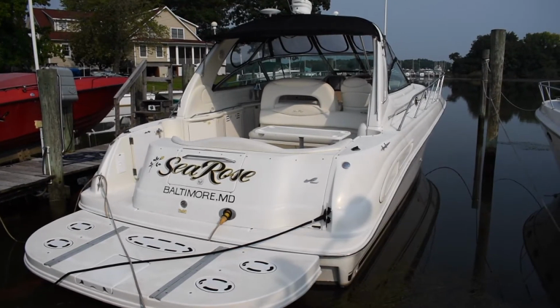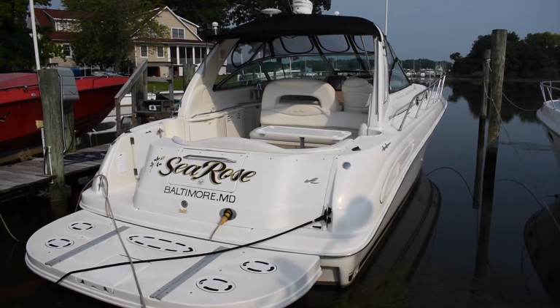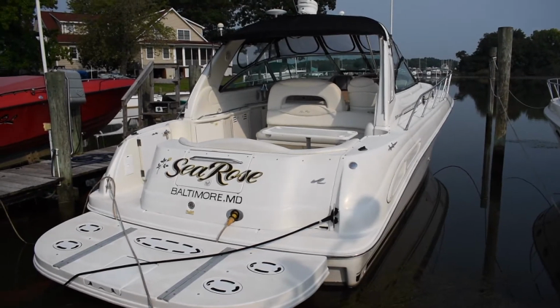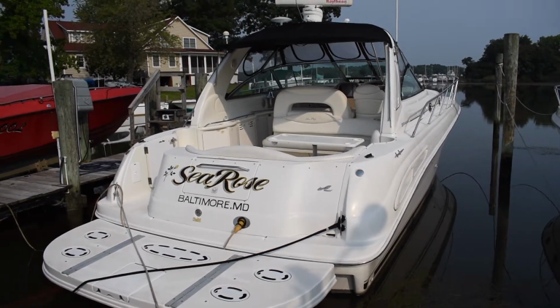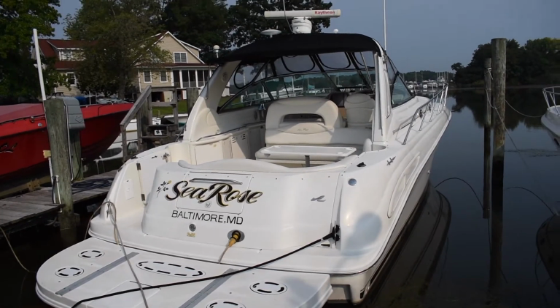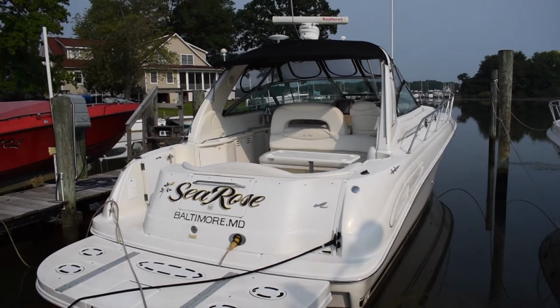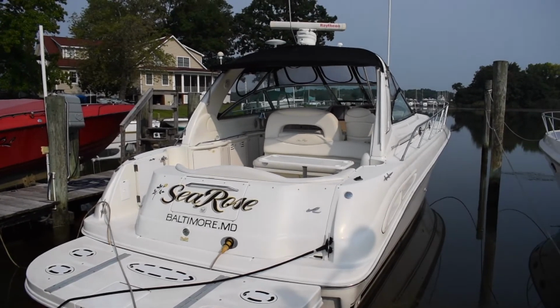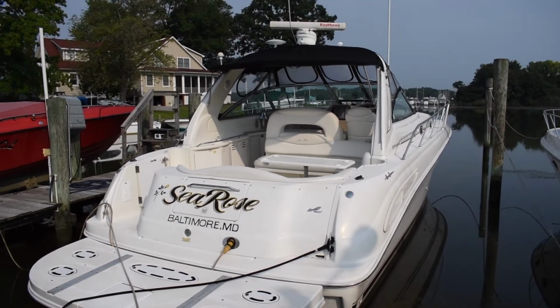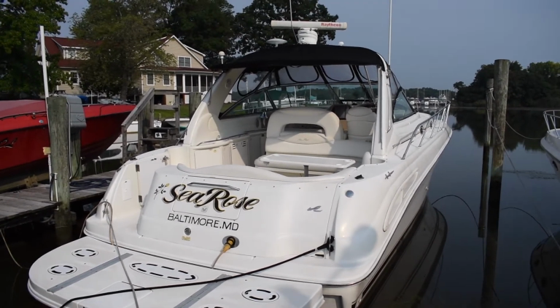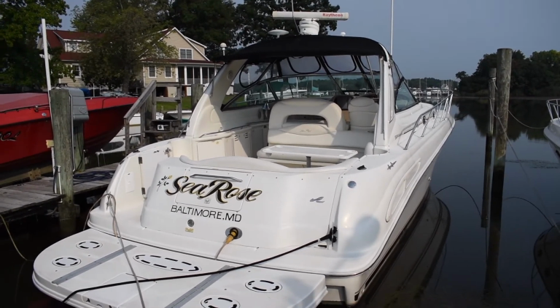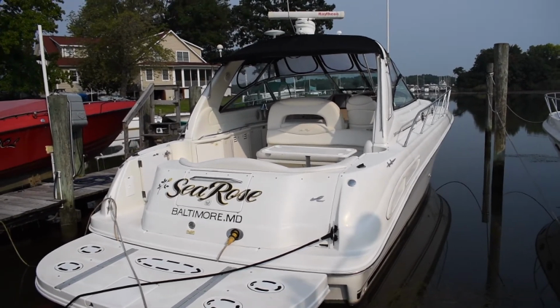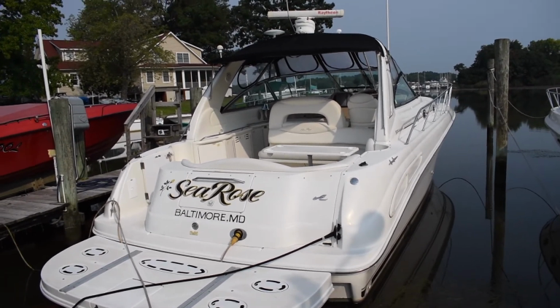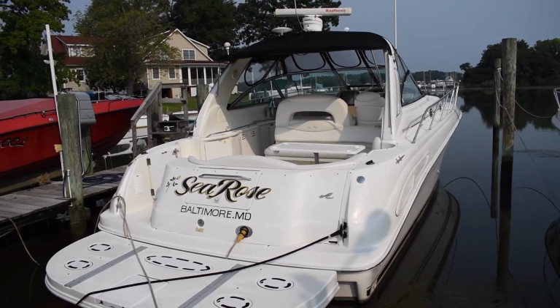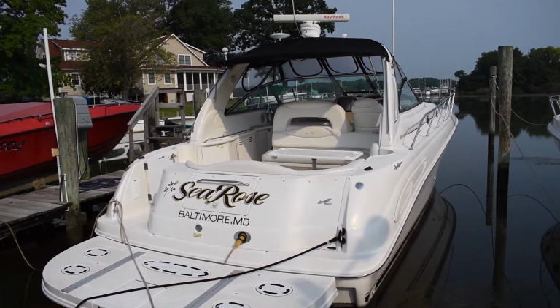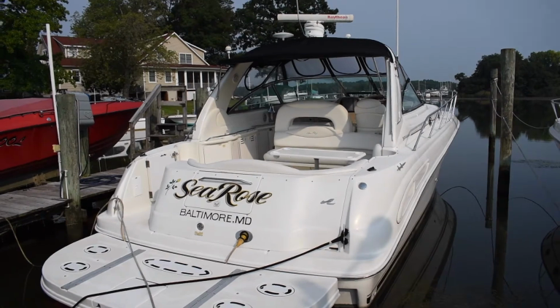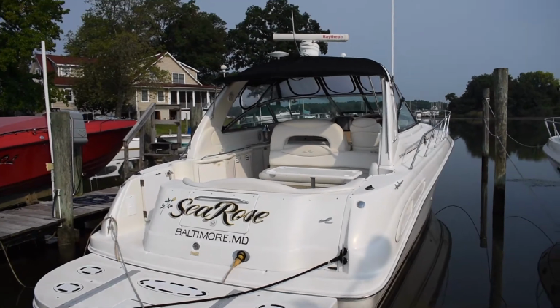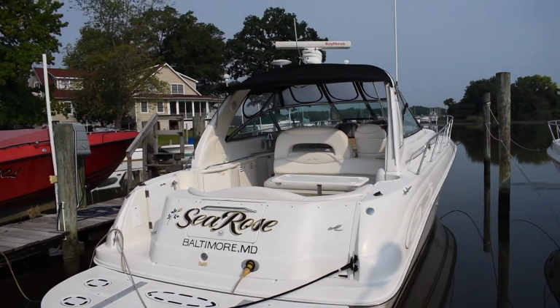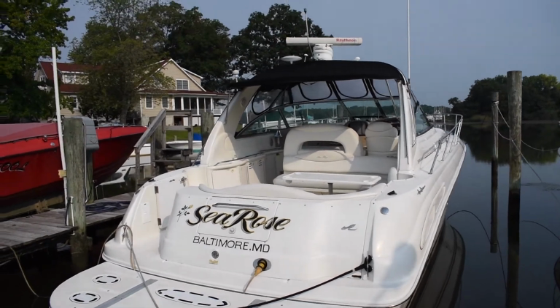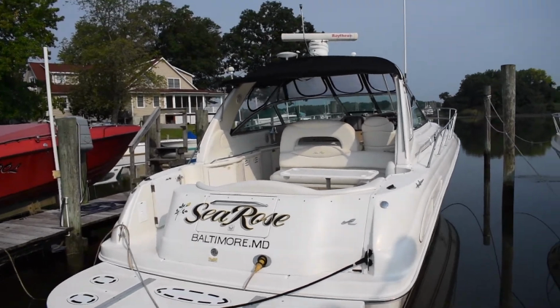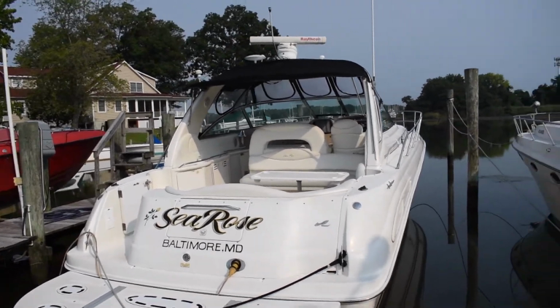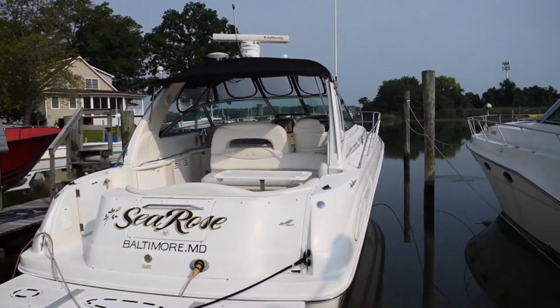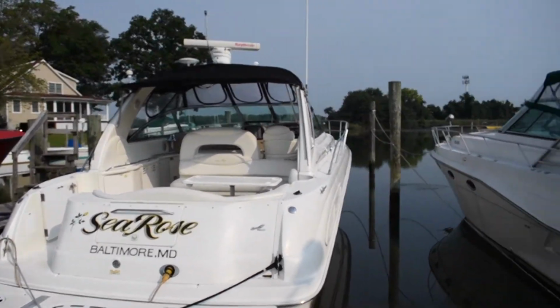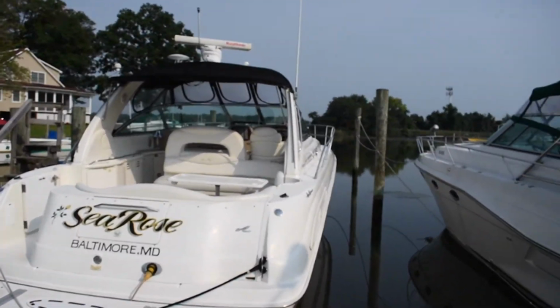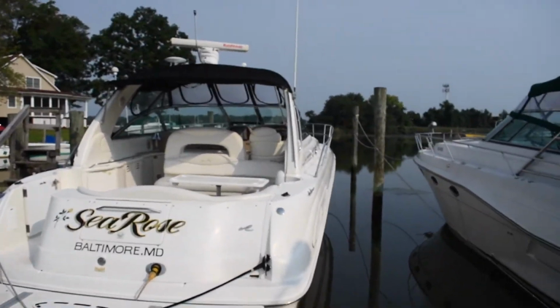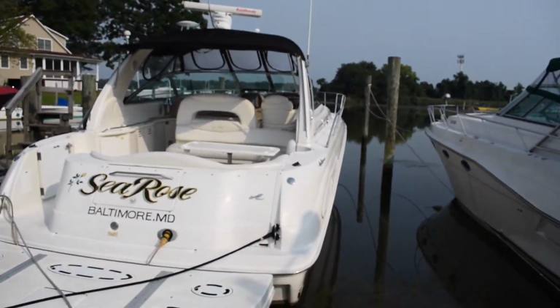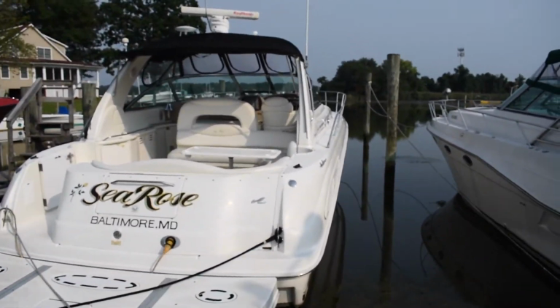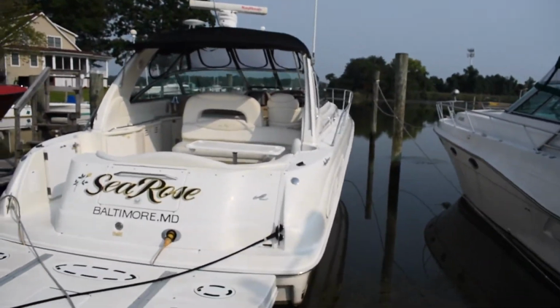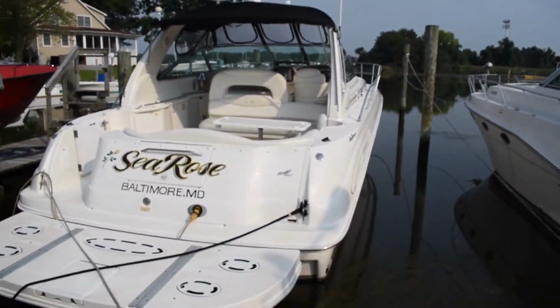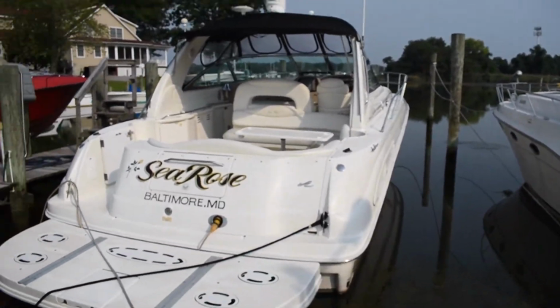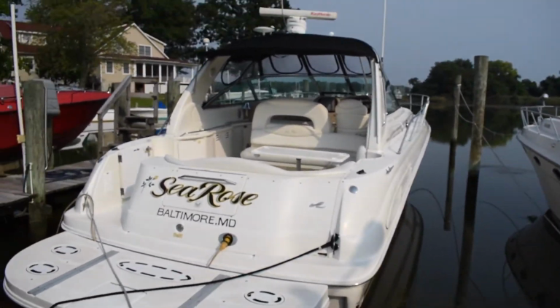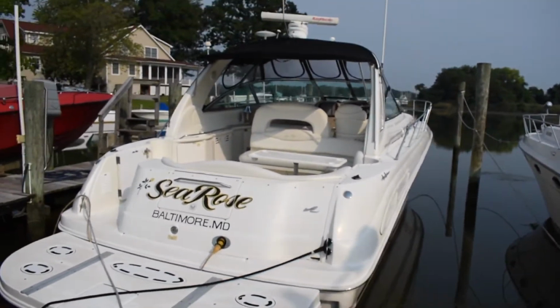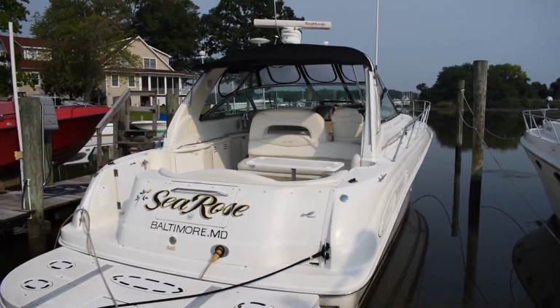Hey everyone, it's Hunter from Maryland Boat Sales. Today I'm going to be showing you a 2000 Sea Ray 410 Sundancer.